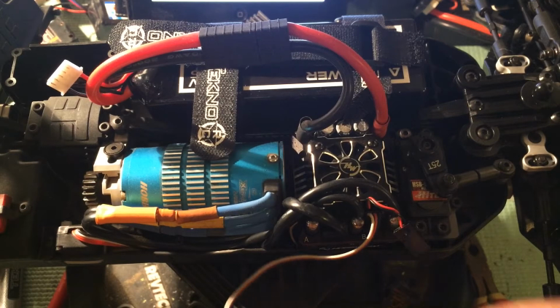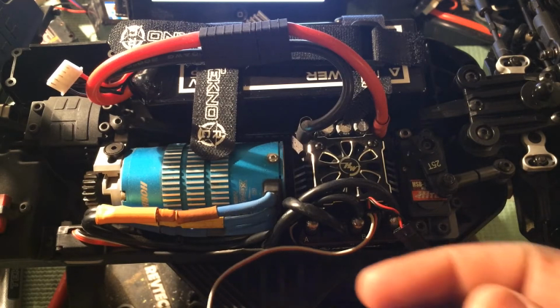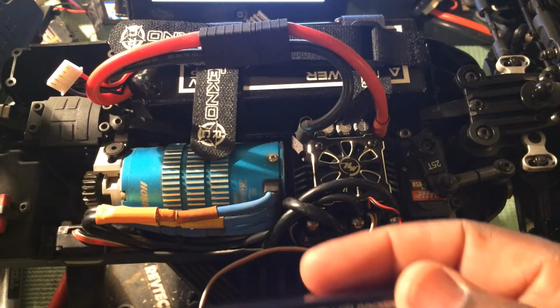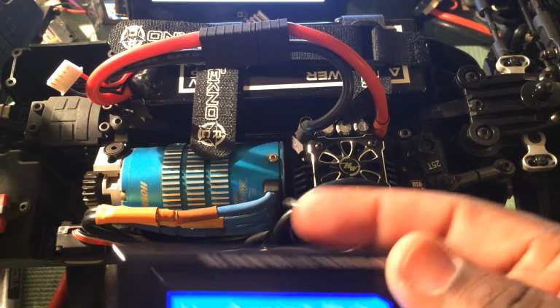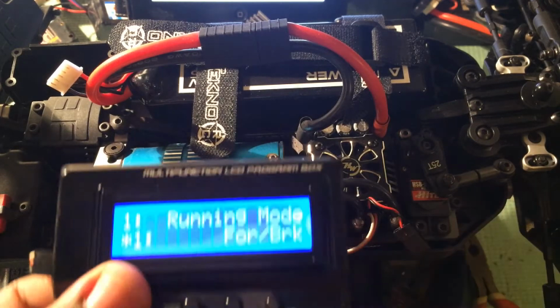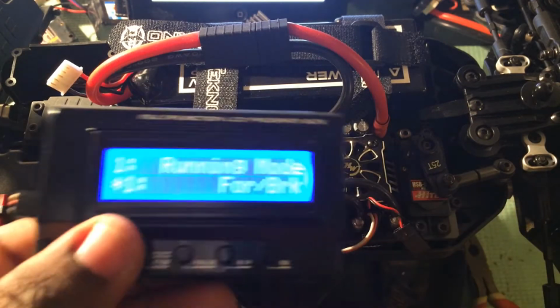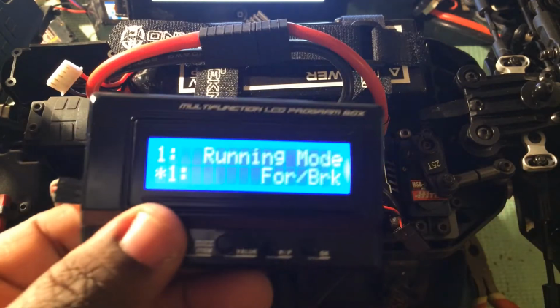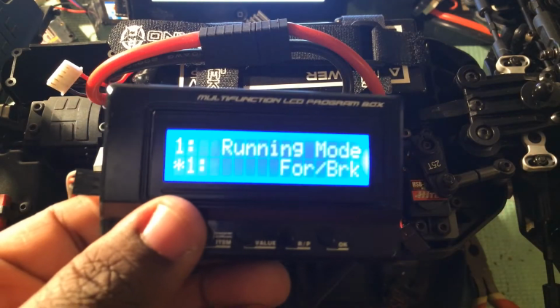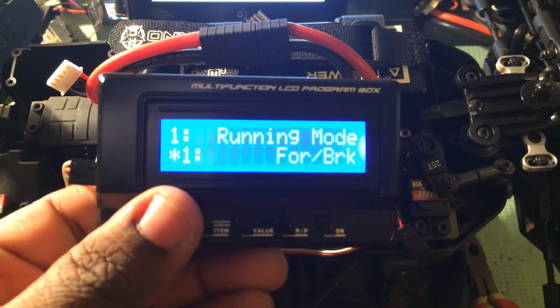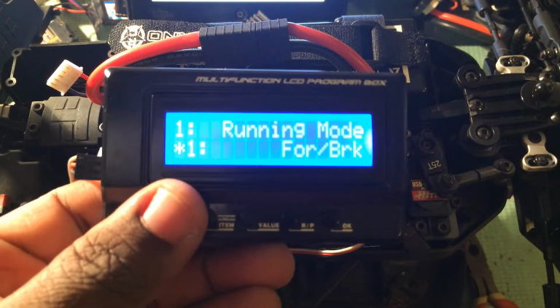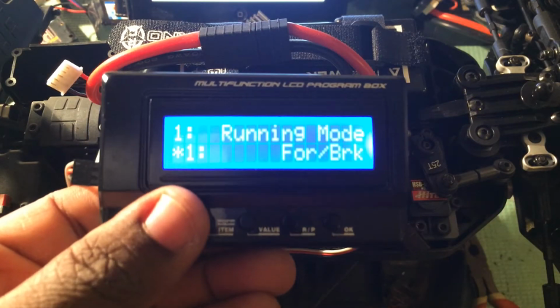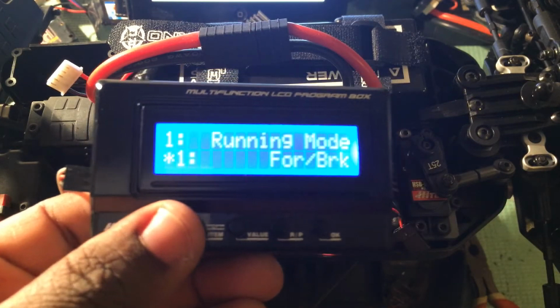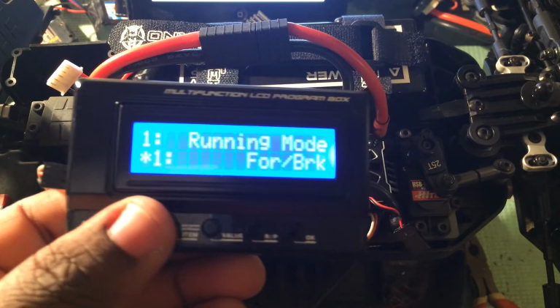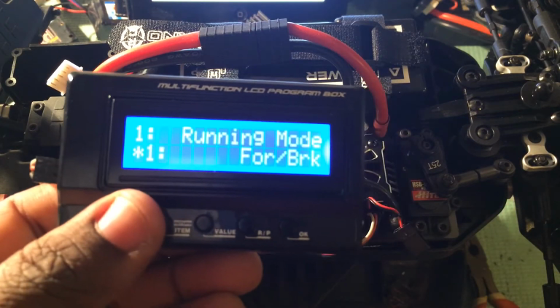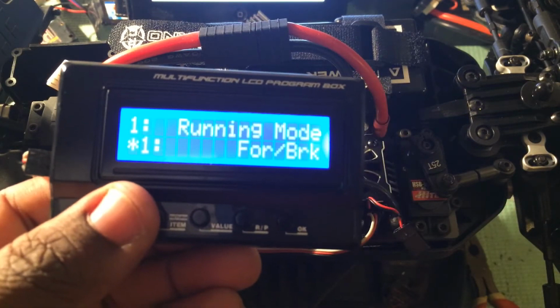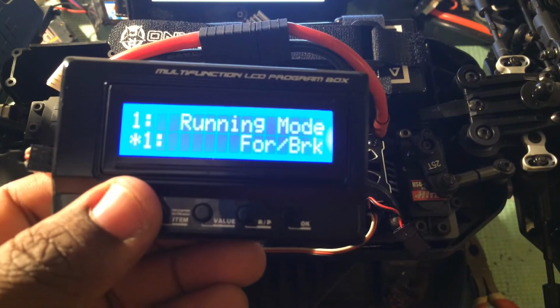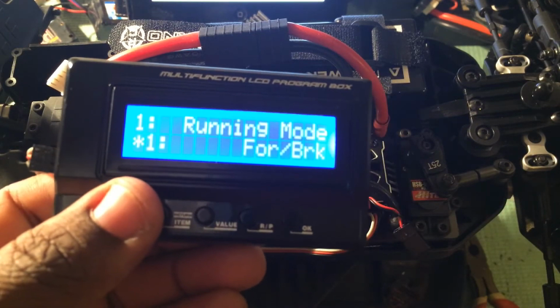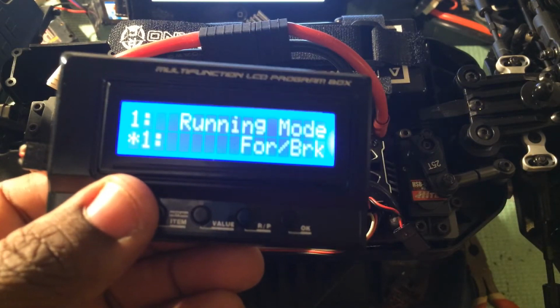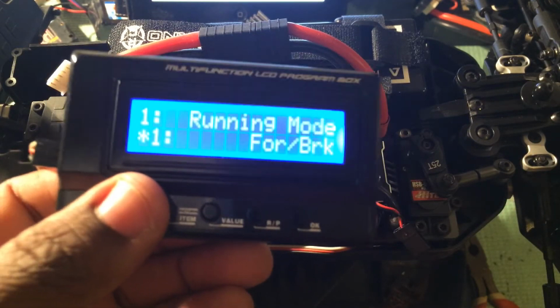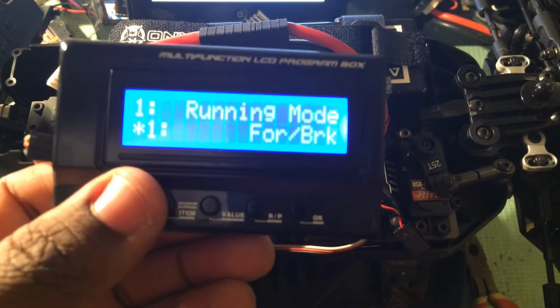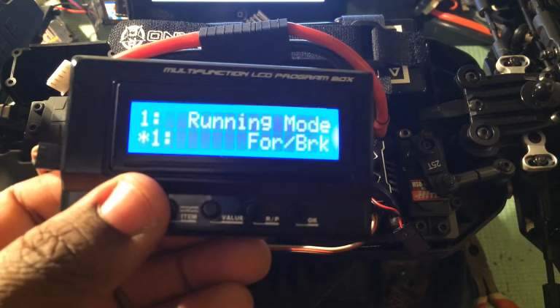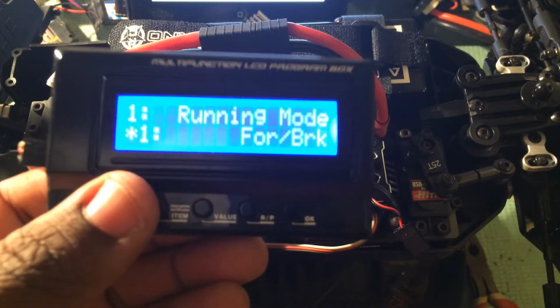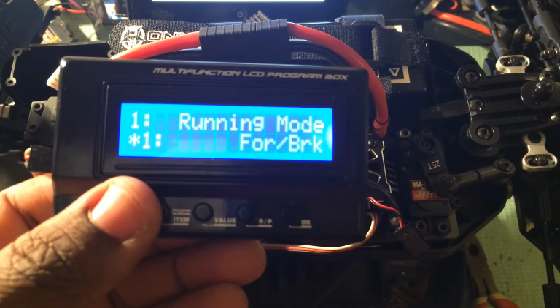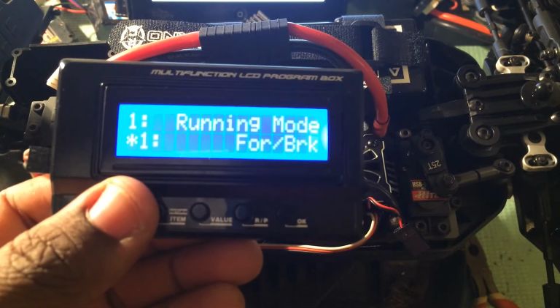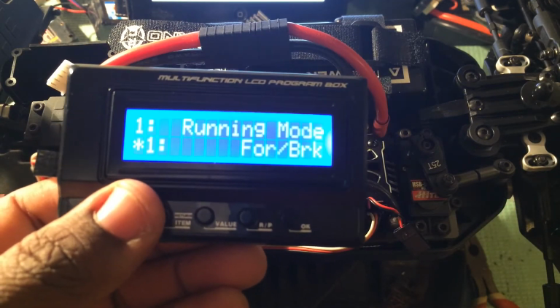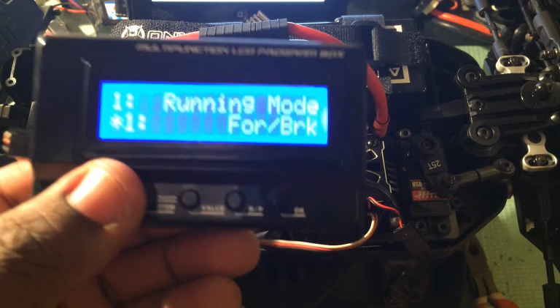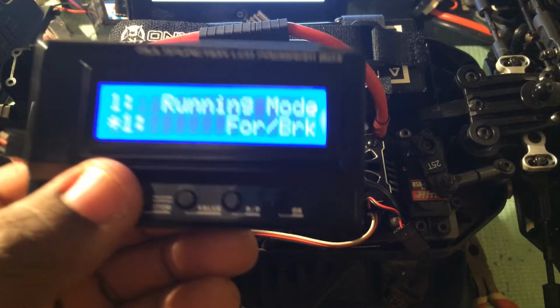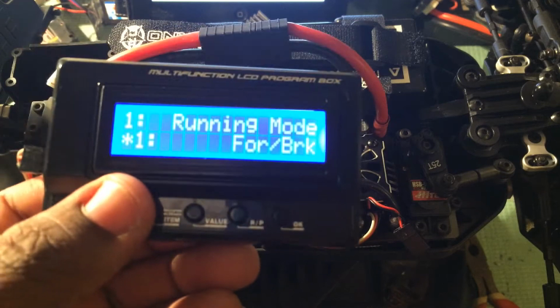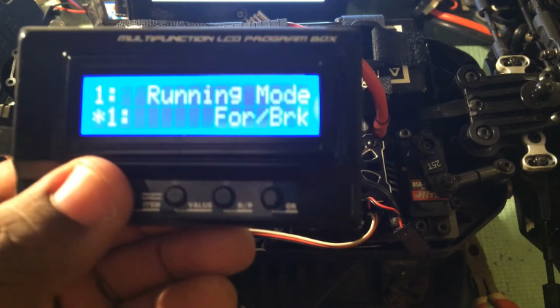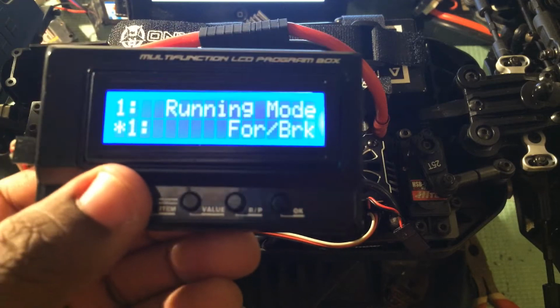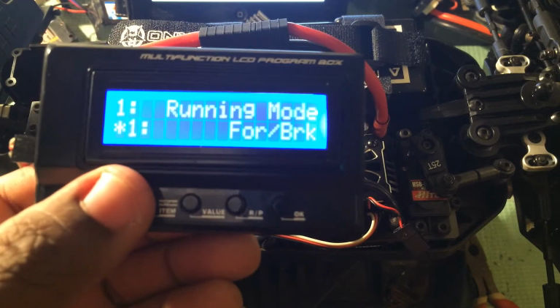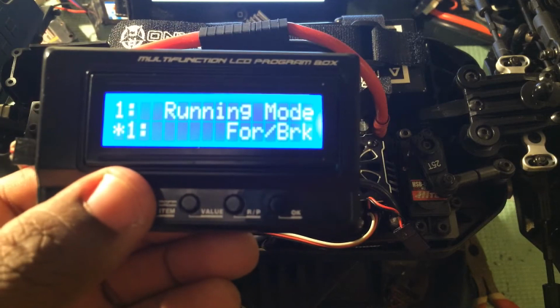First, your running mode. Same as before, select forward brake or forward reverse brake.